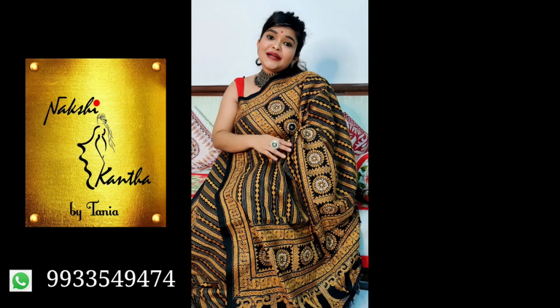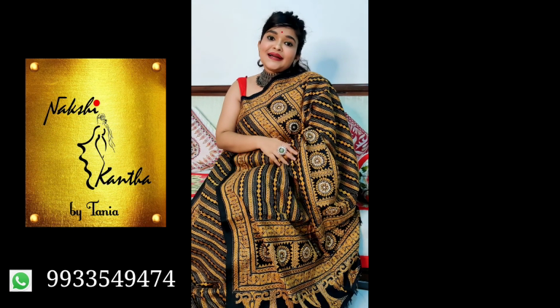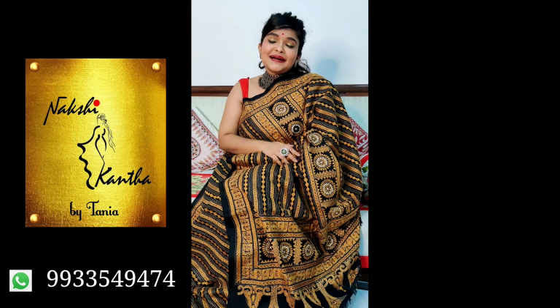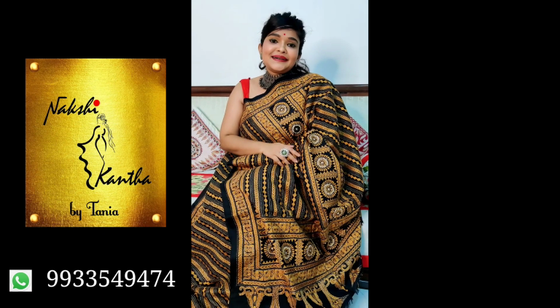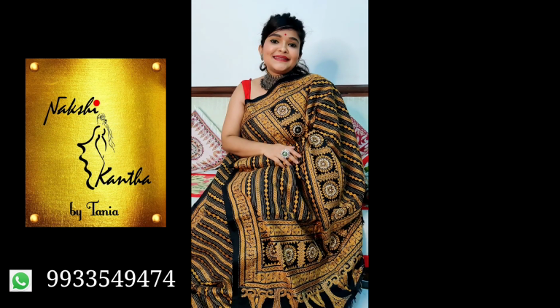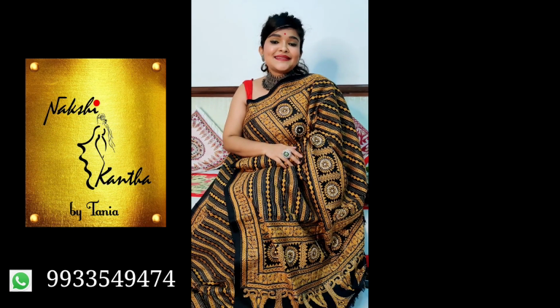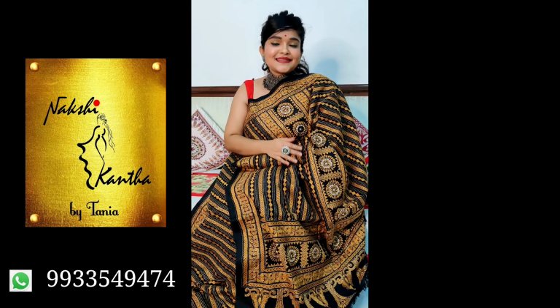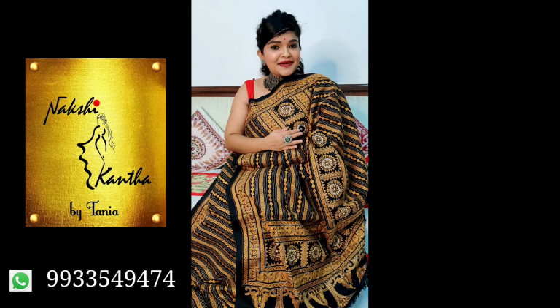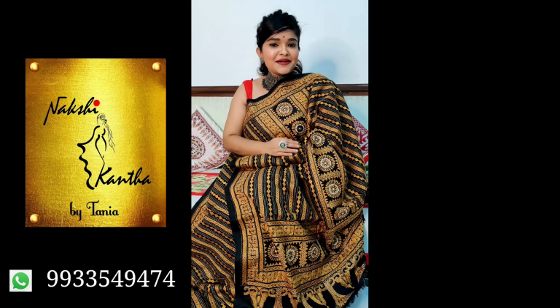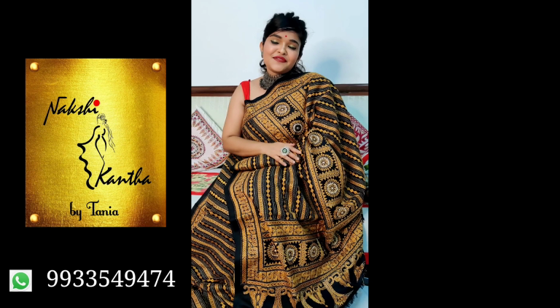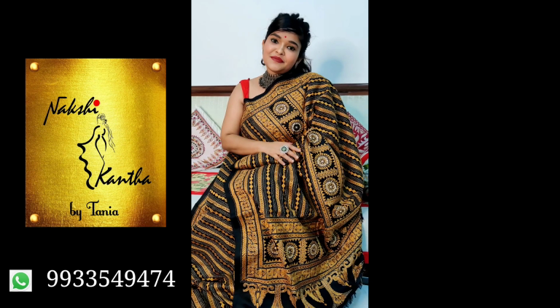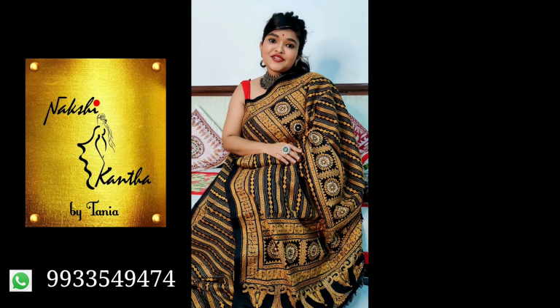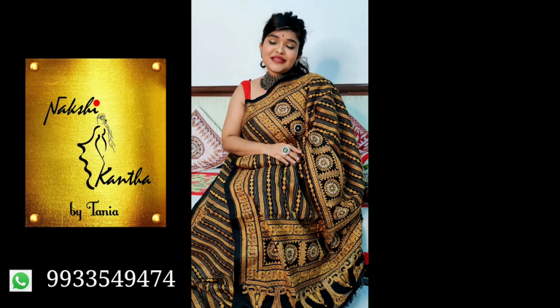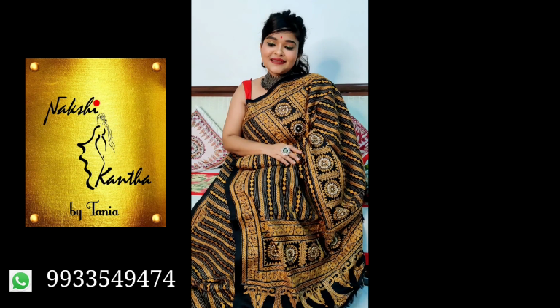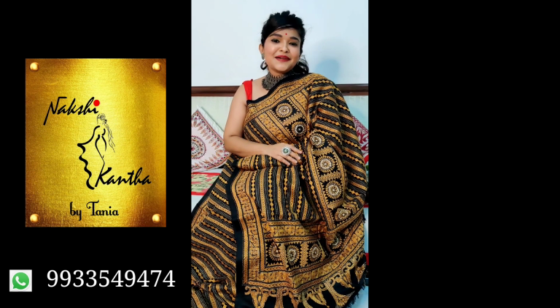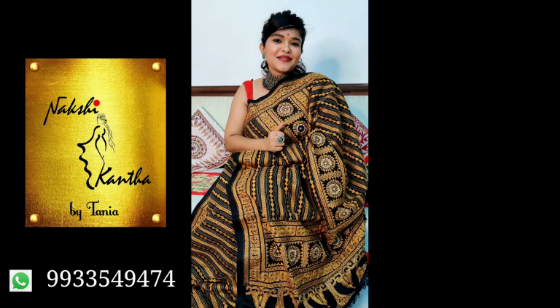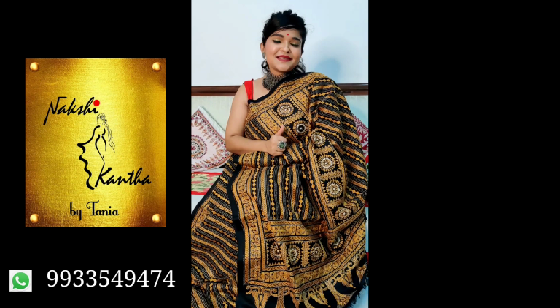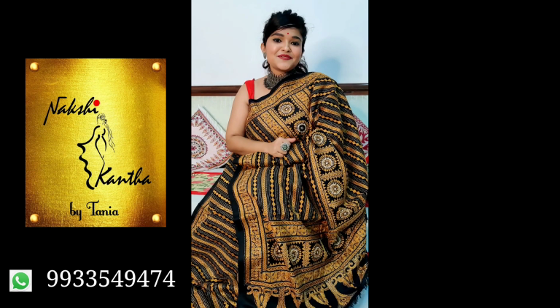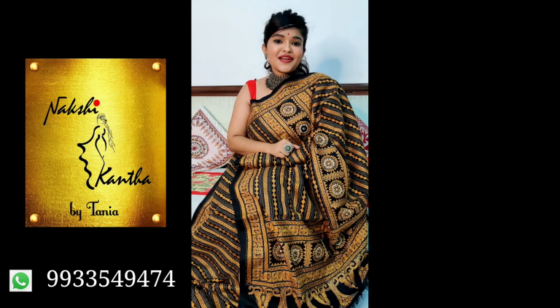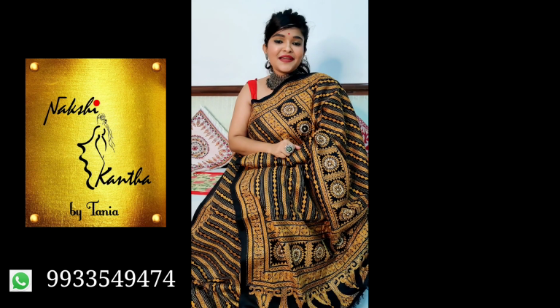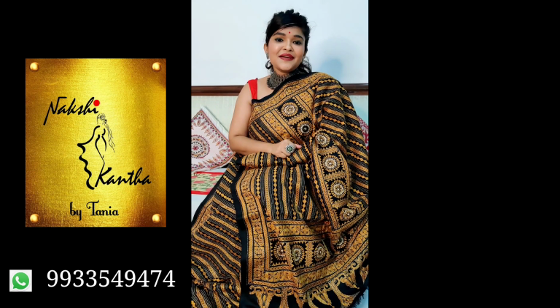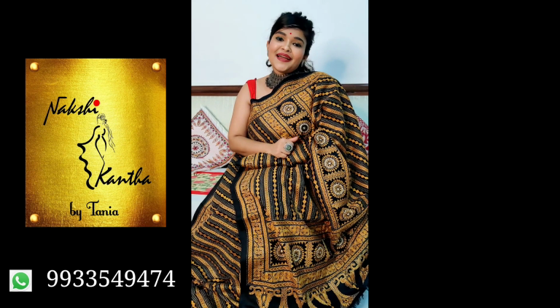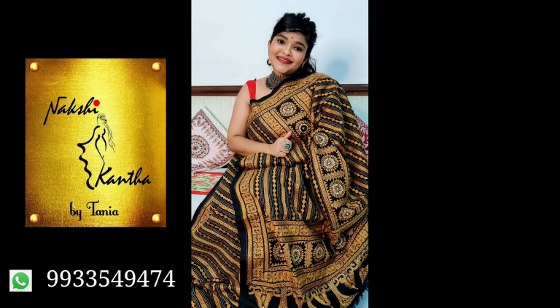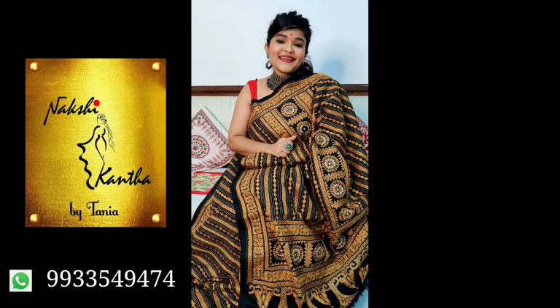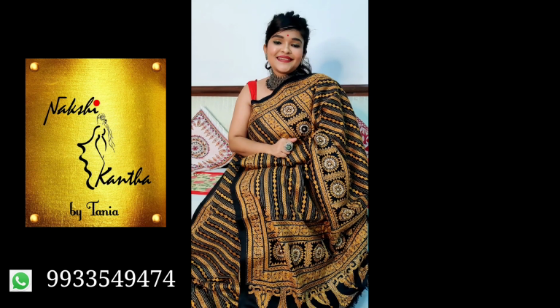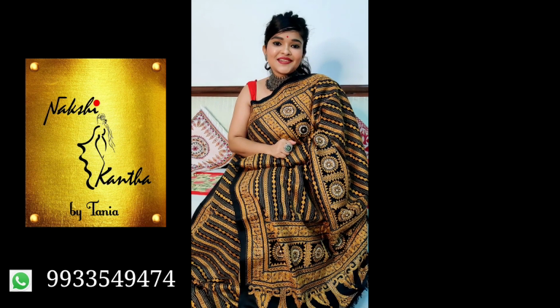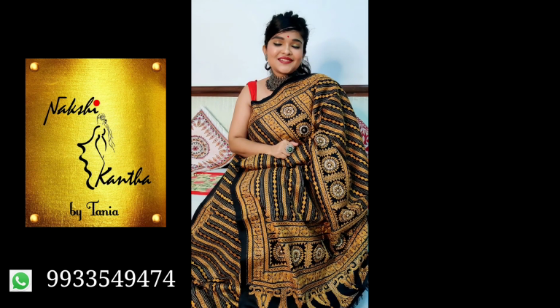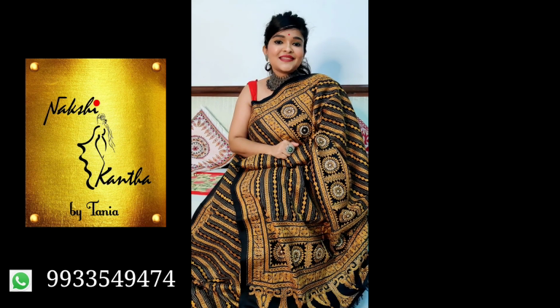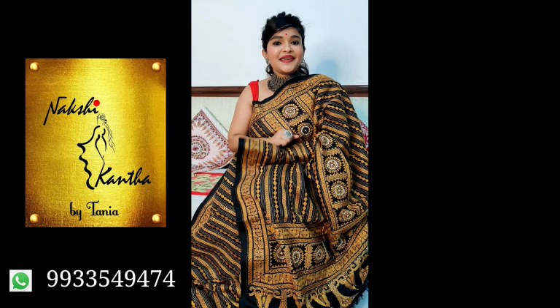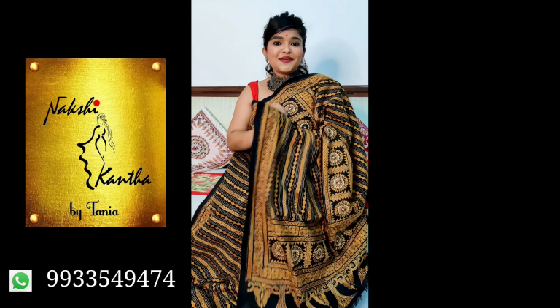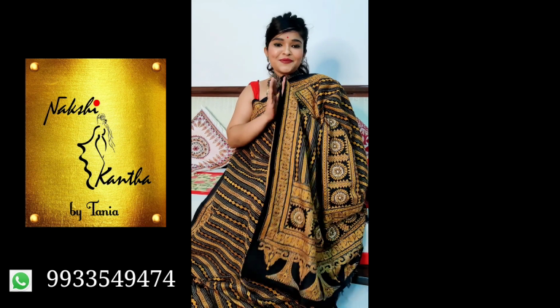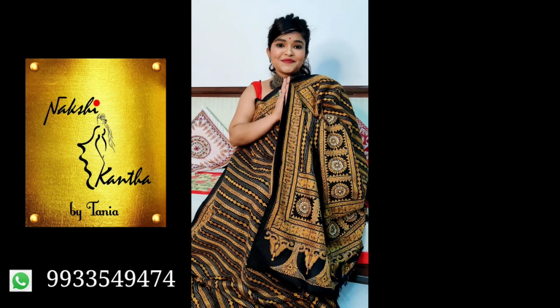So this is Tanya from Nakshi Kantha. Please subscribe and get in touch. Thank you.